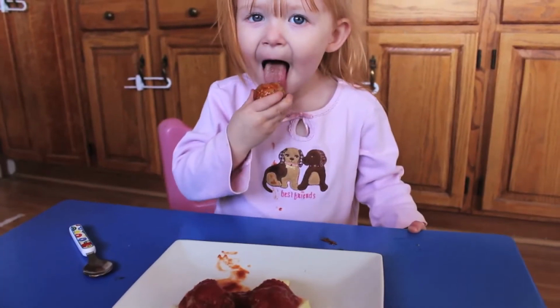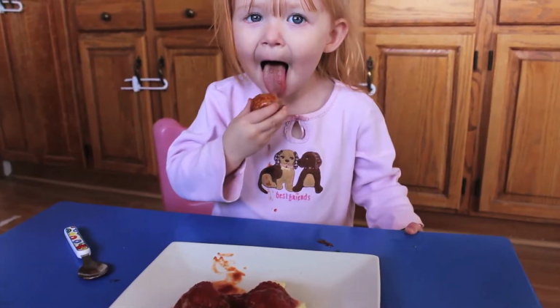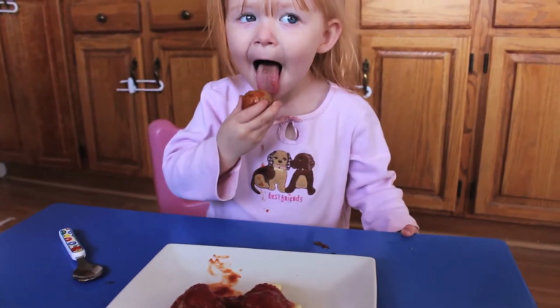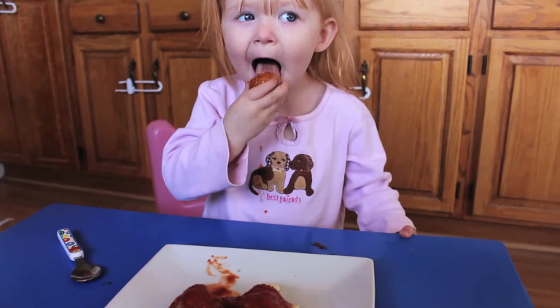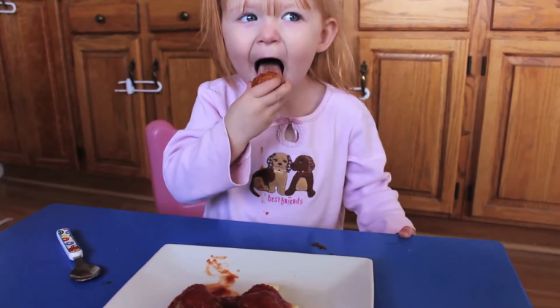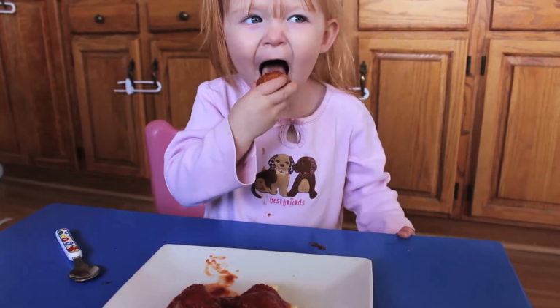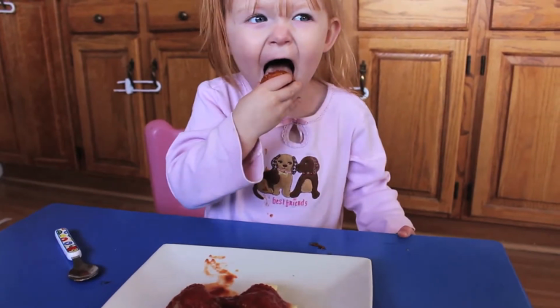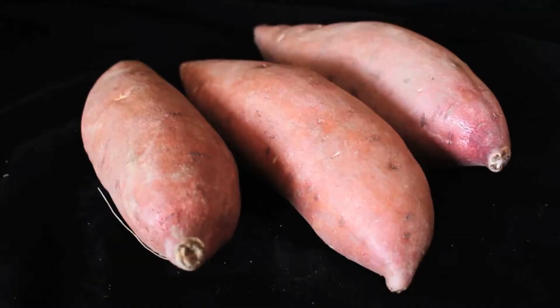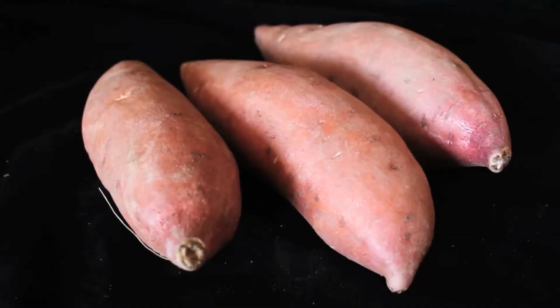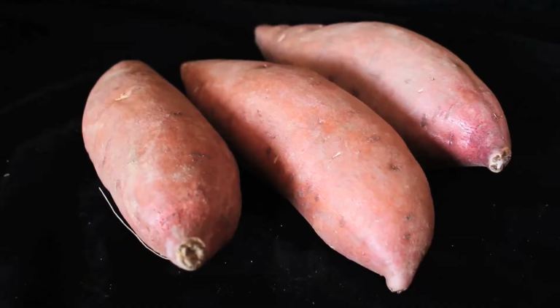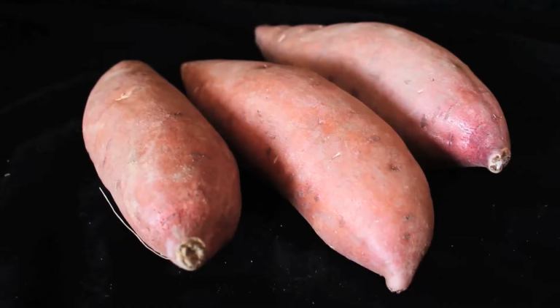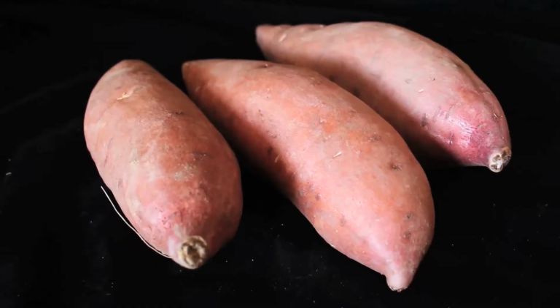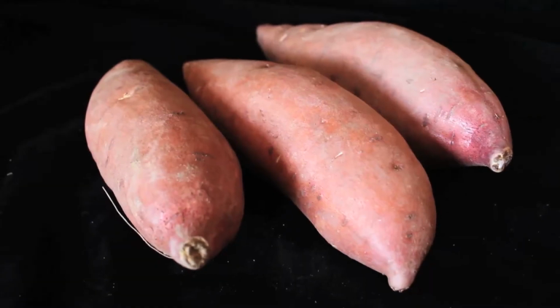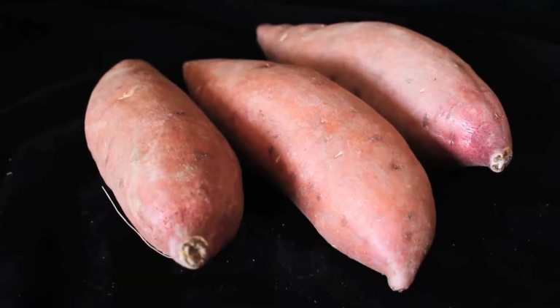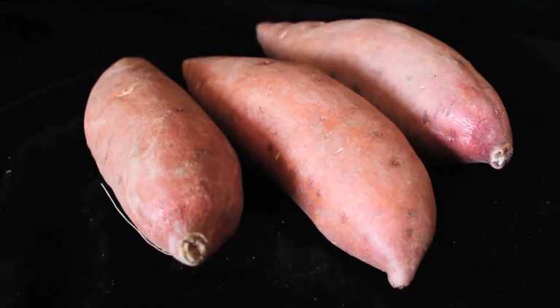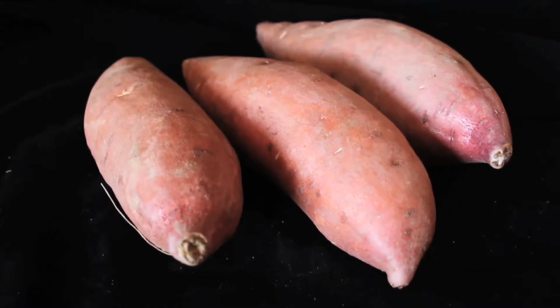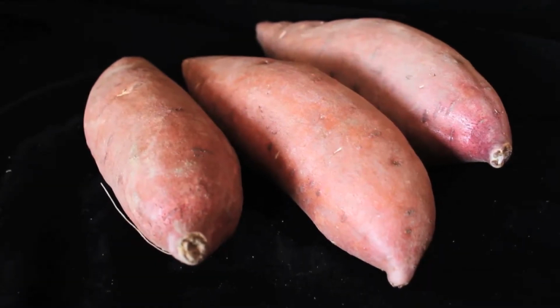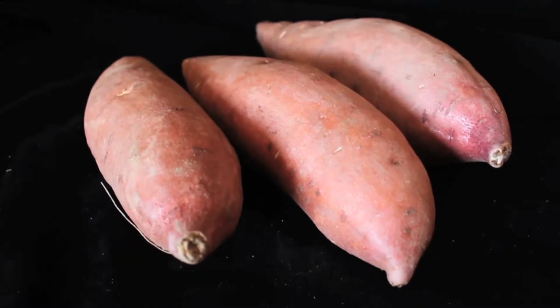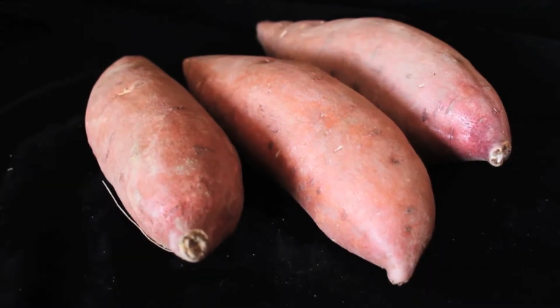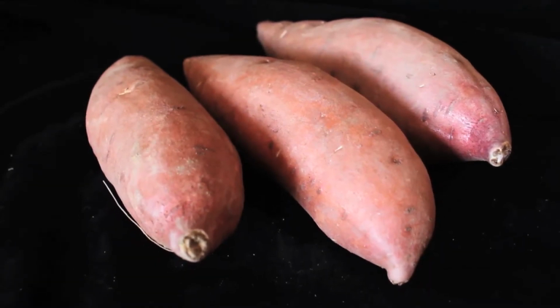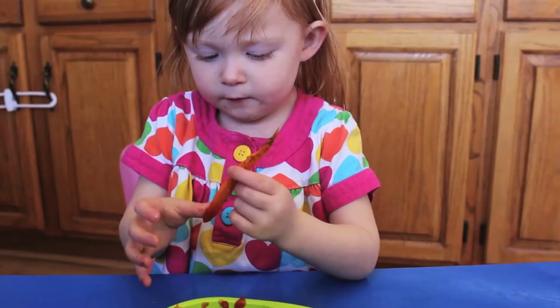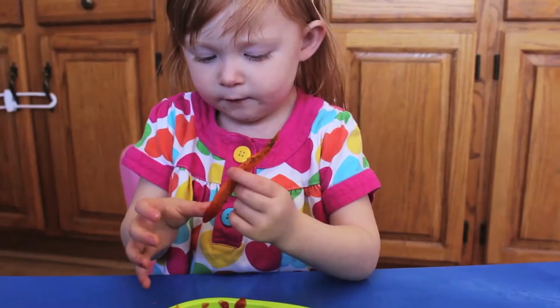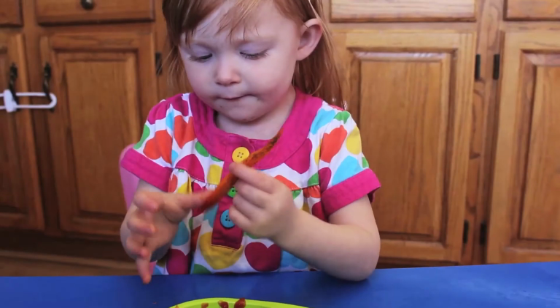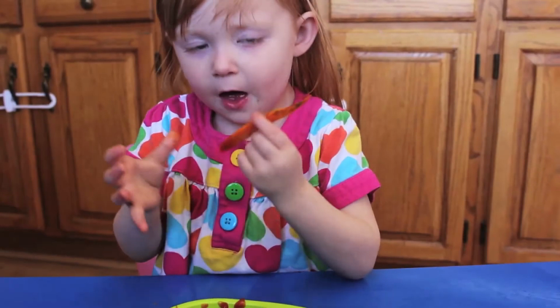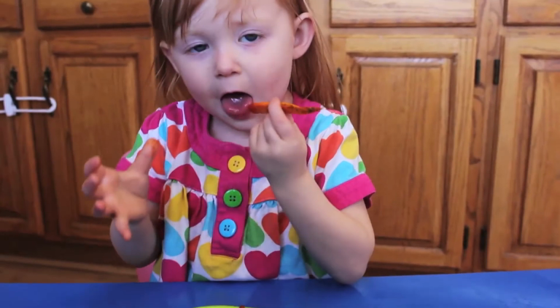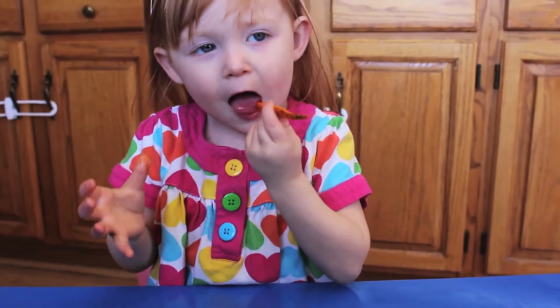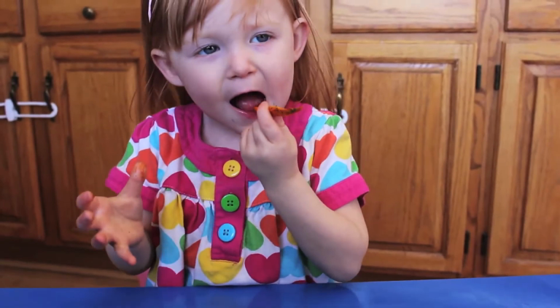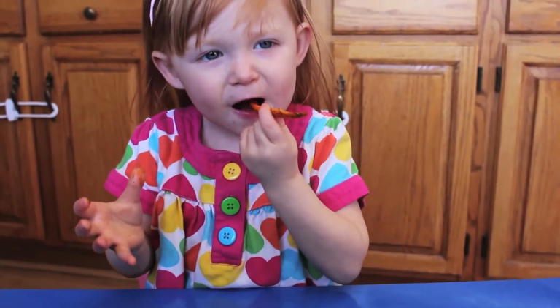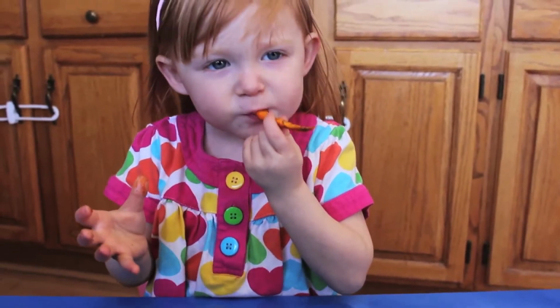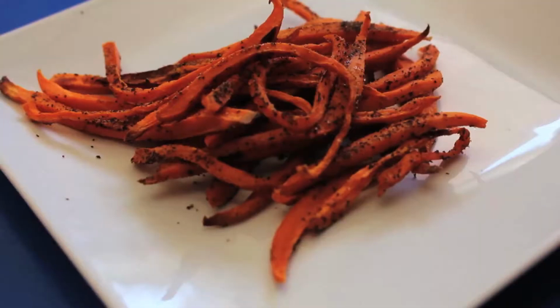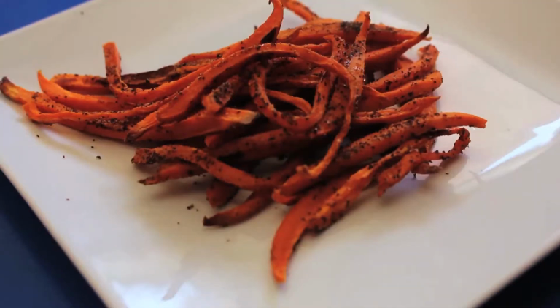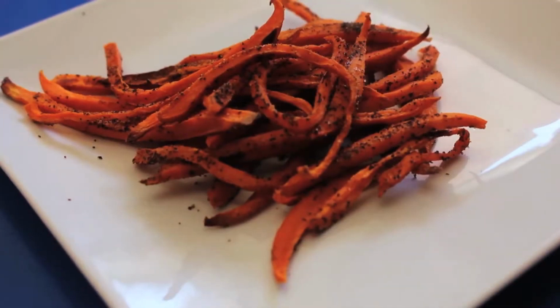One simple swap is using sweet potatoes in your recipes instead of white potatoes. Baked sweet potato fries are delicious and incredibly easy to make.